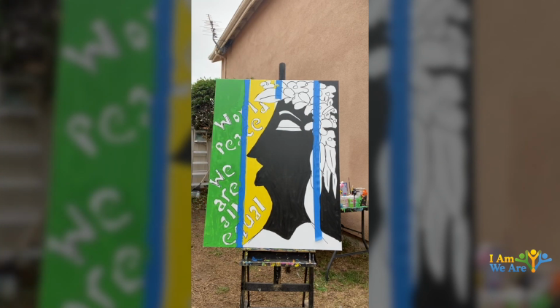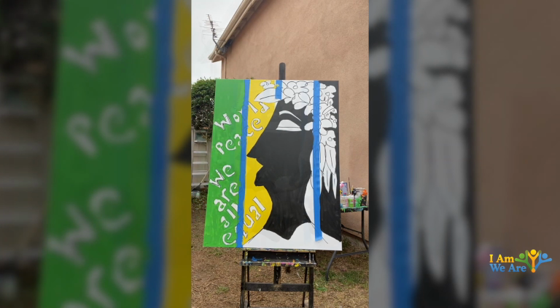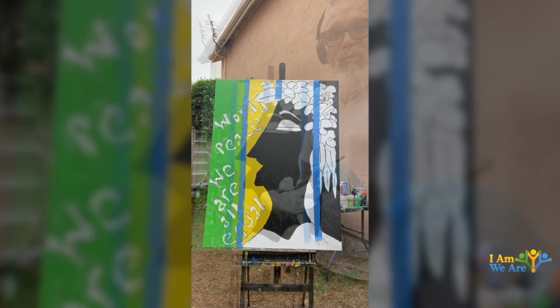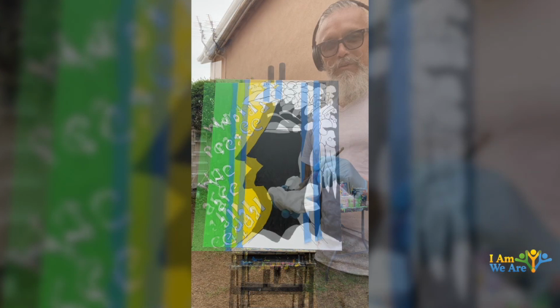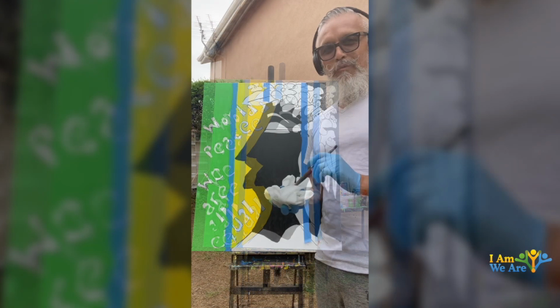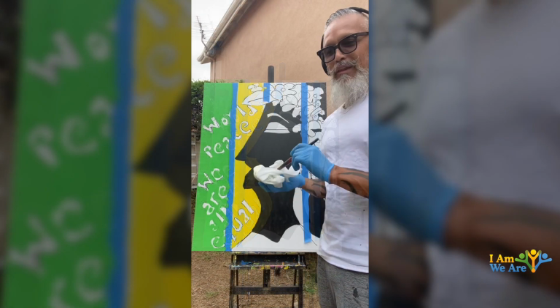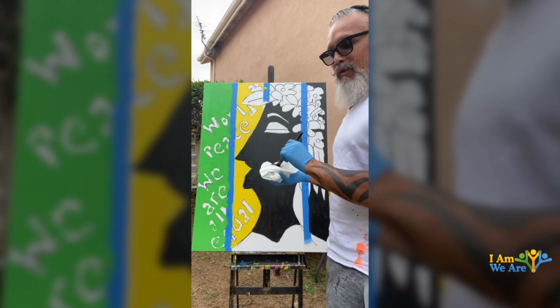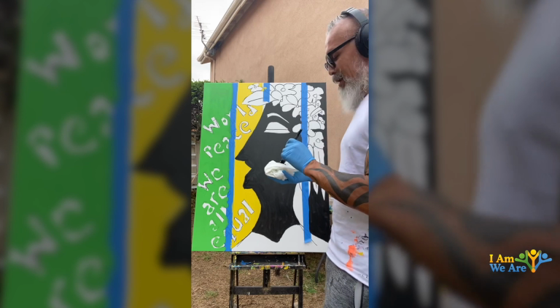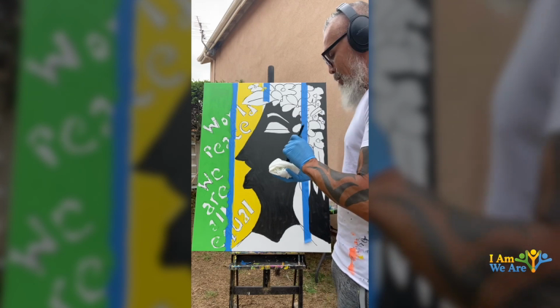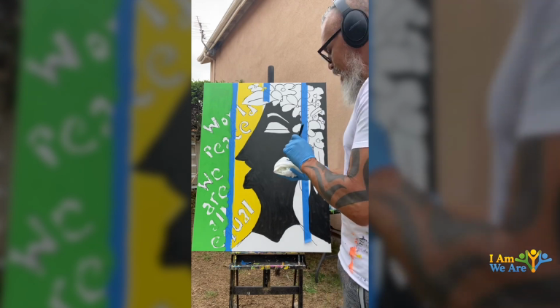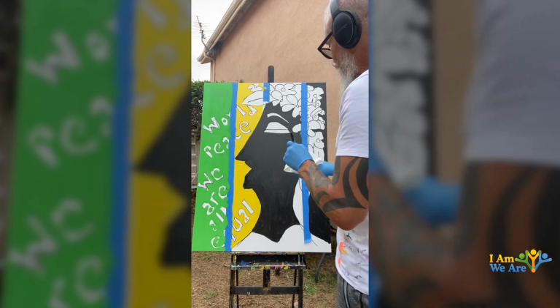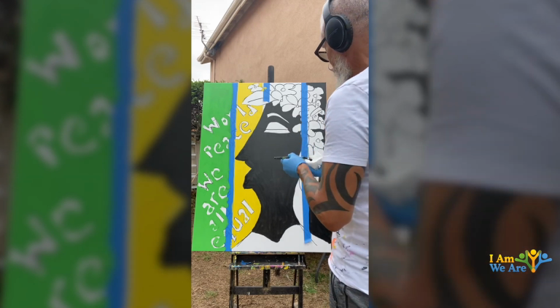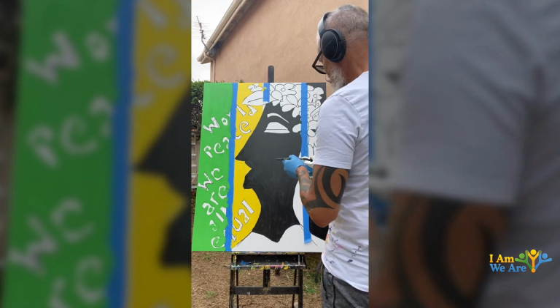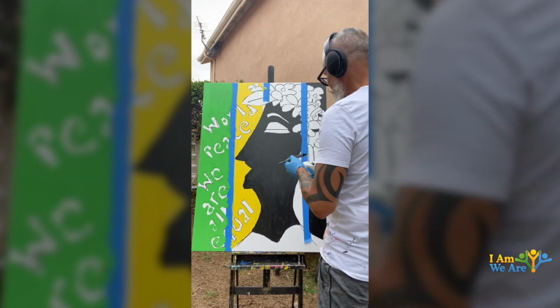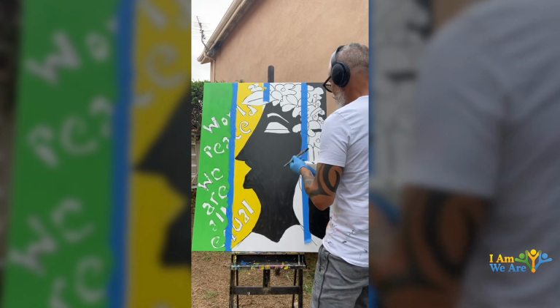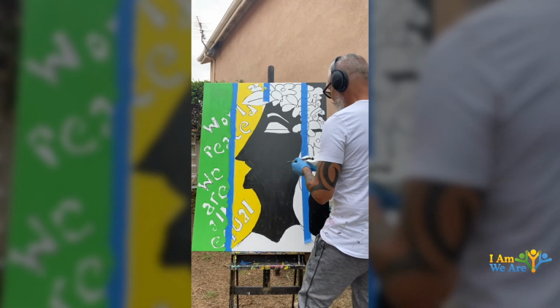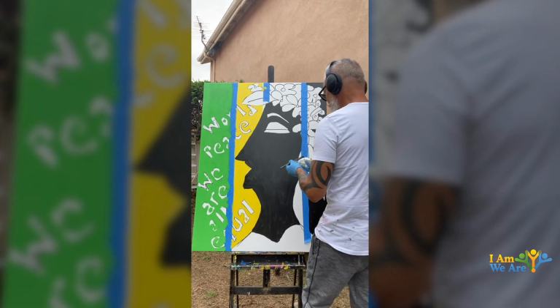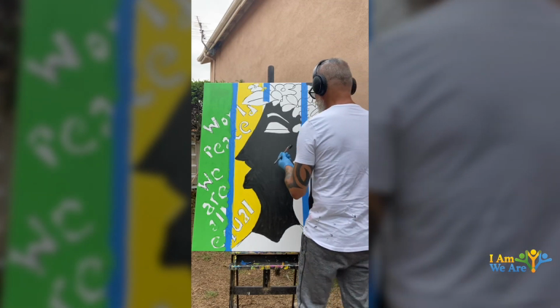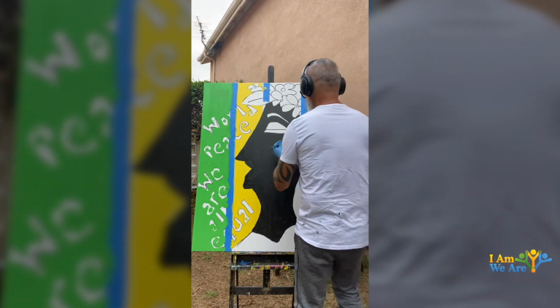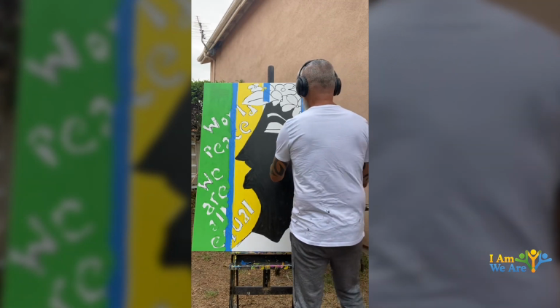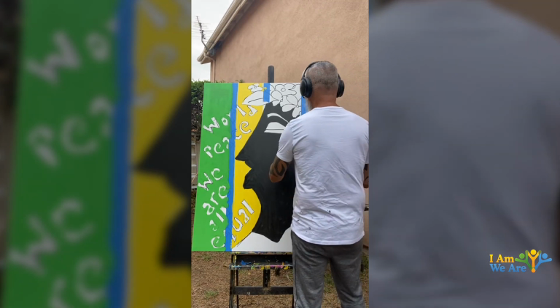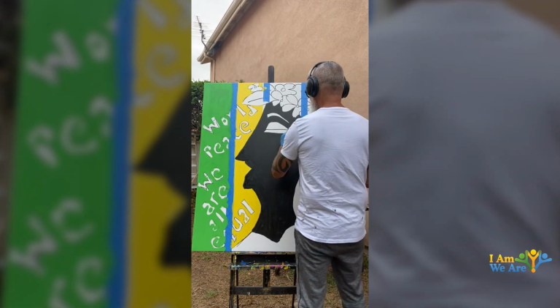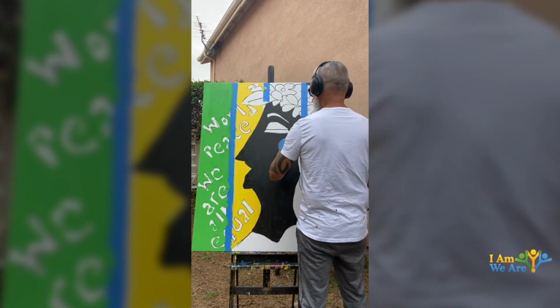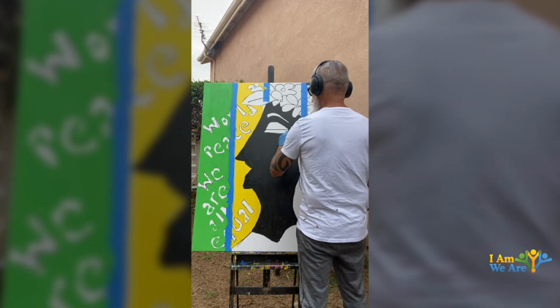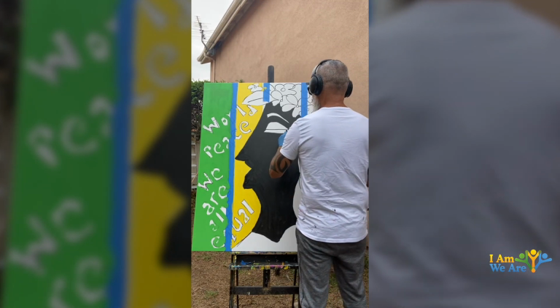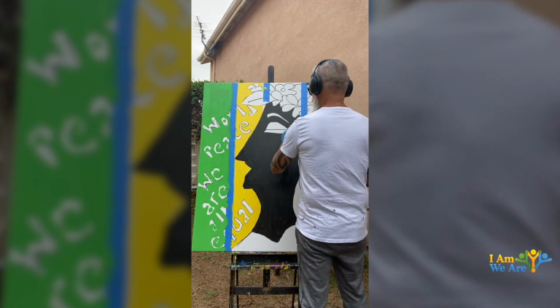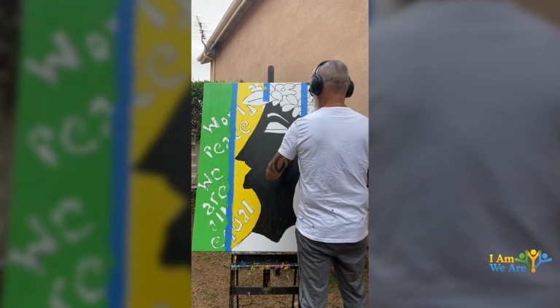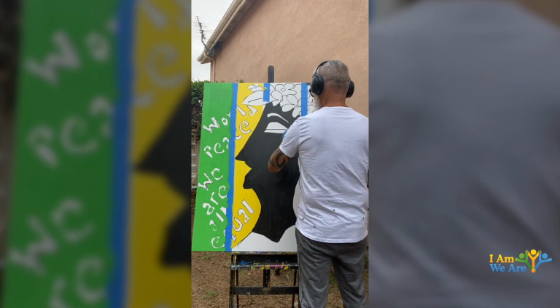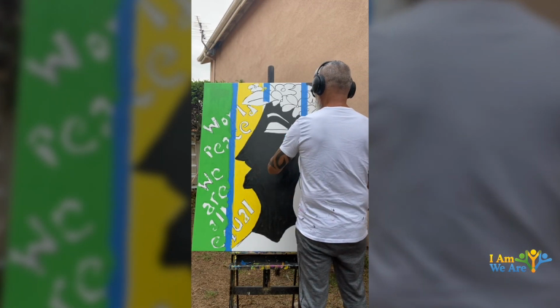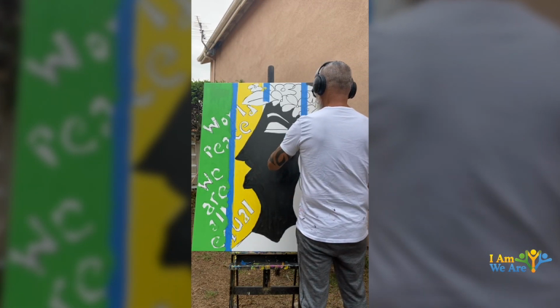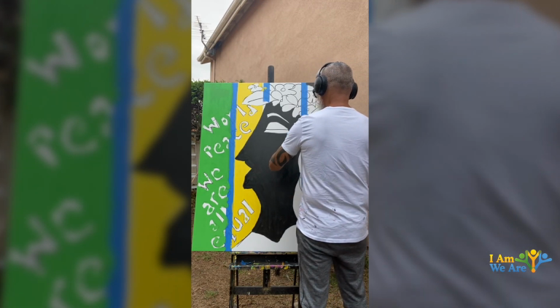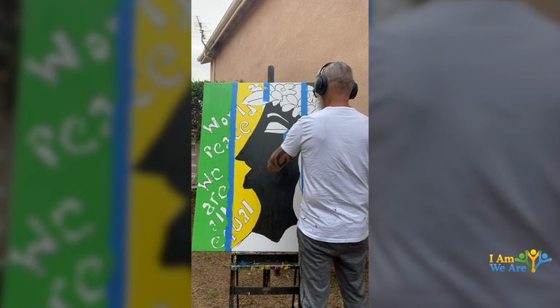I'm done with the green, I'm adding a little bit more in the black. Just giving you an update.